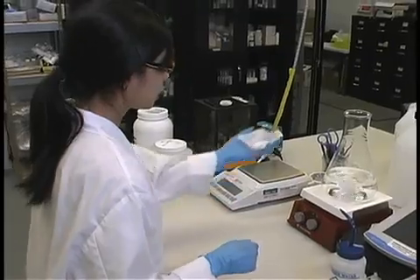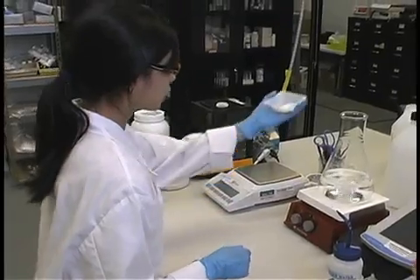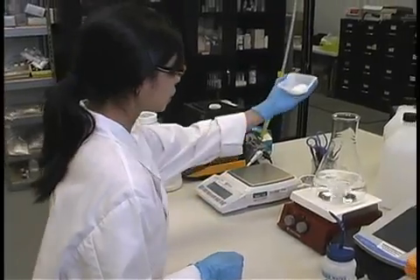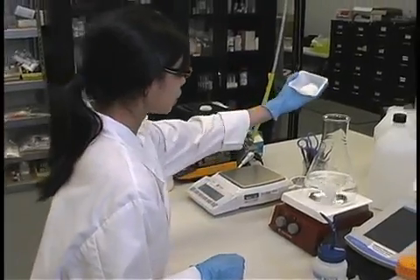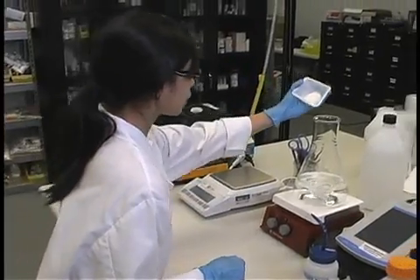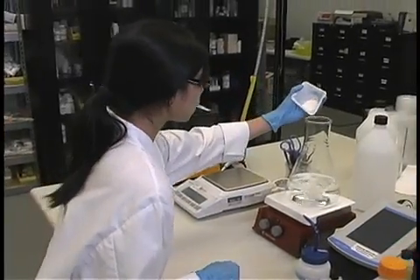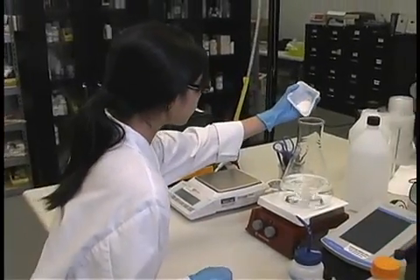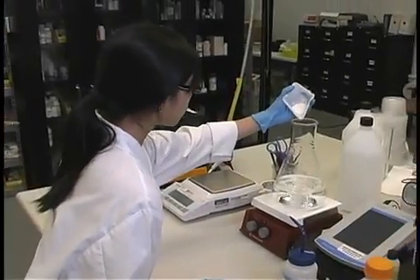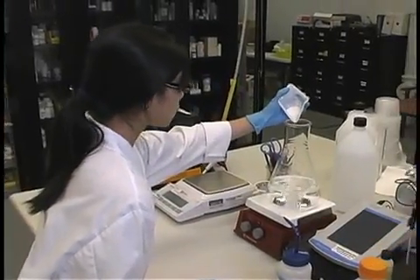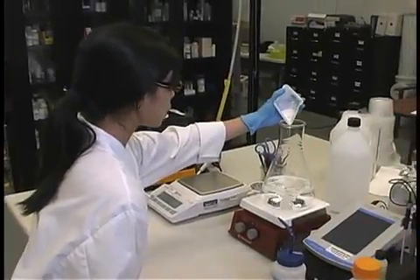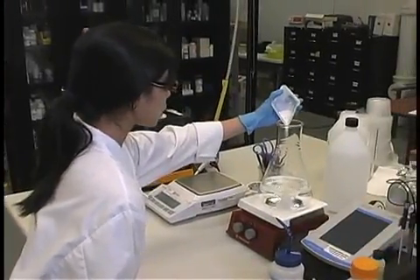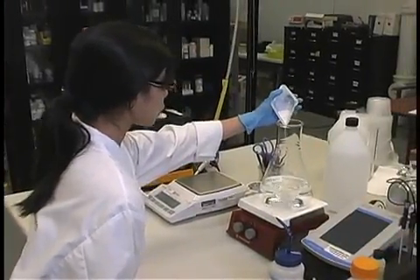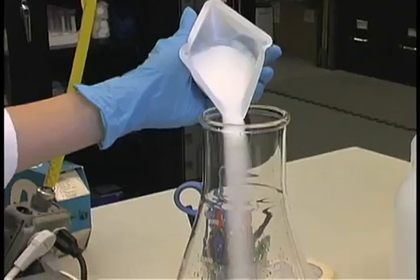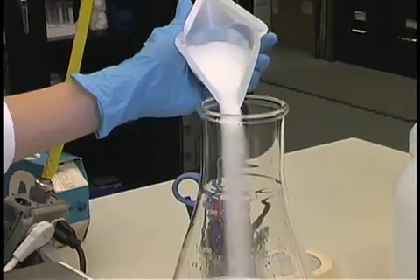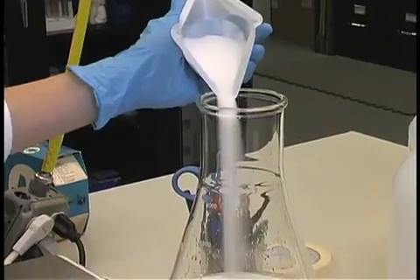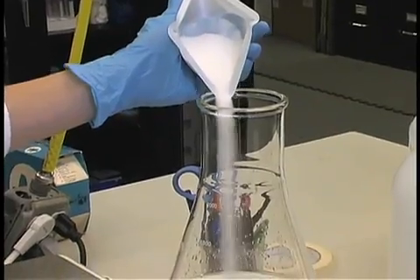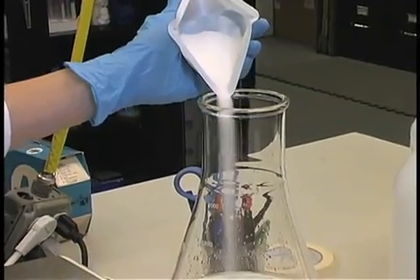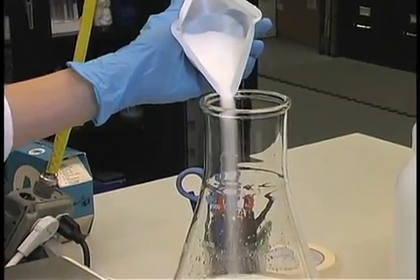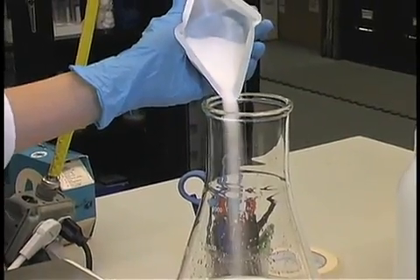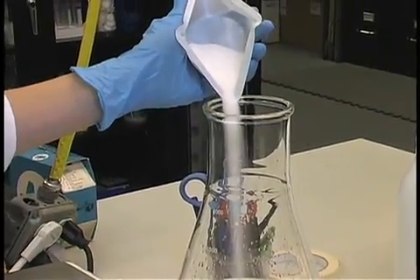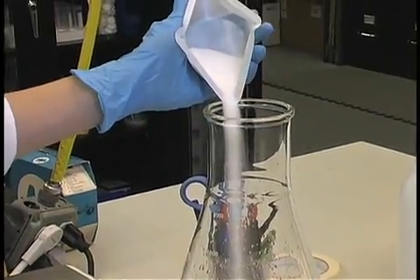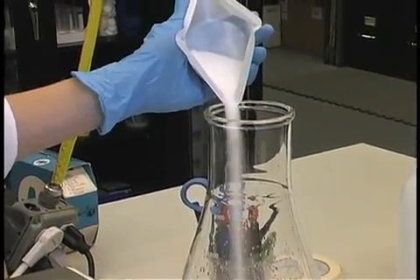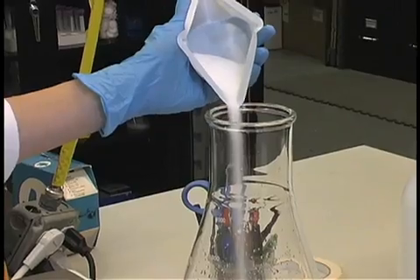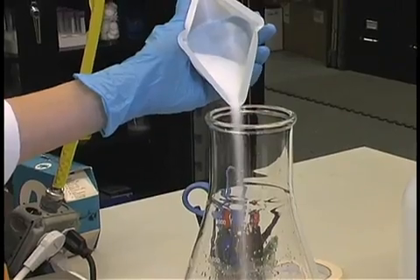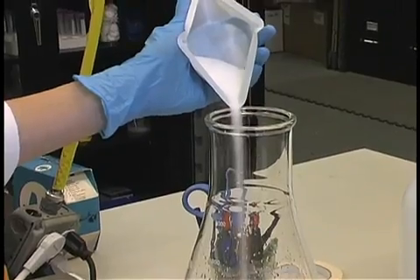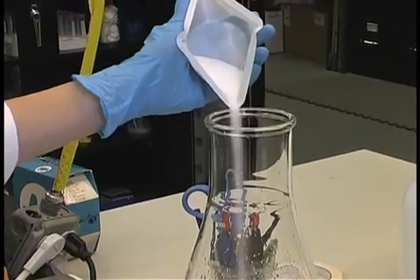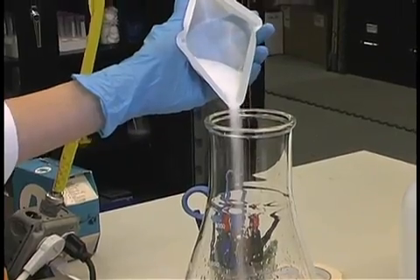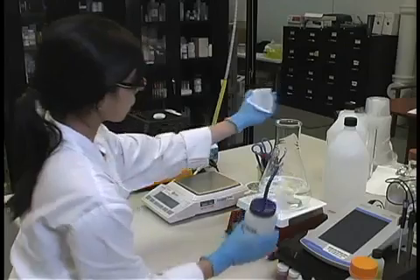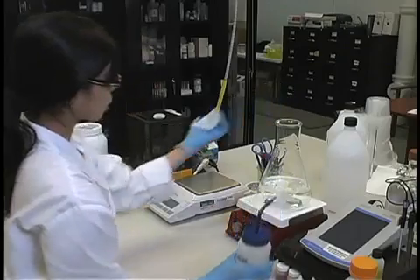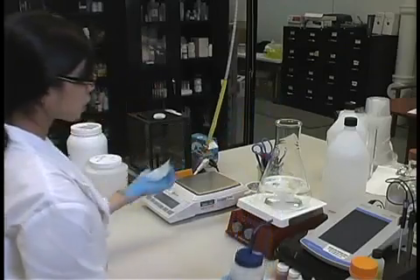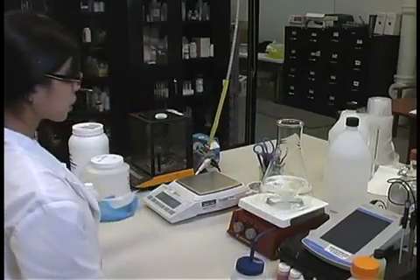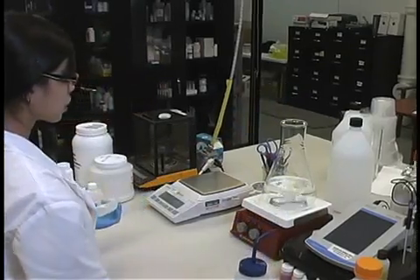Slowly begin adding the dry components to the medium being made. Stir each component of the medium until dissolved.